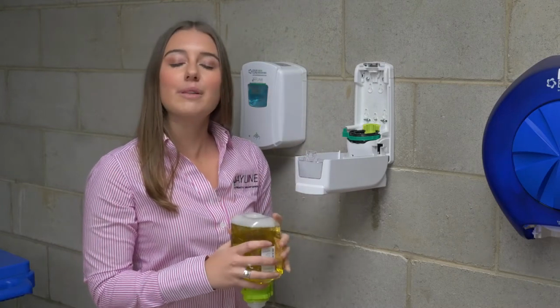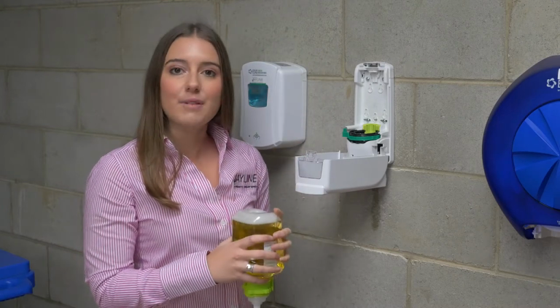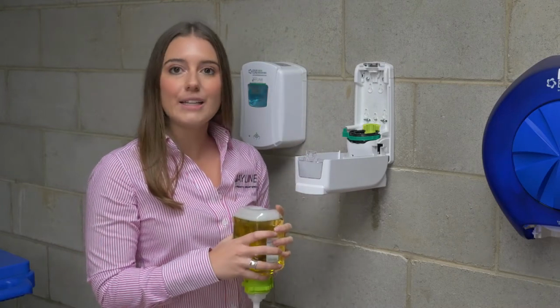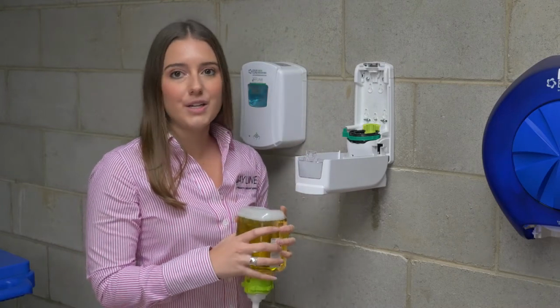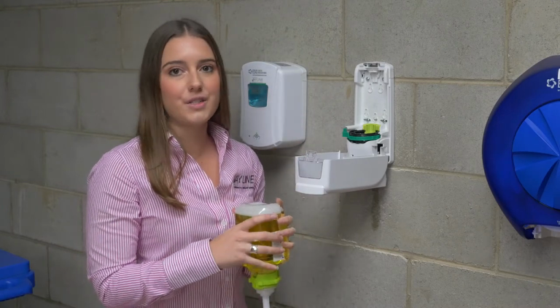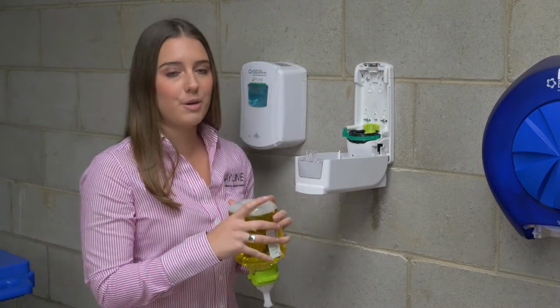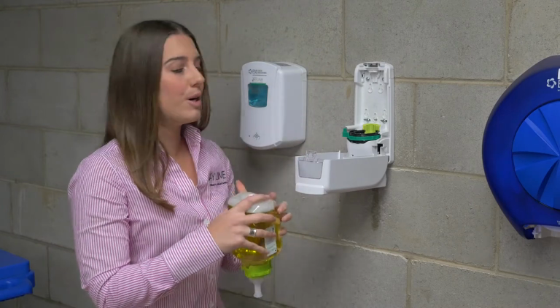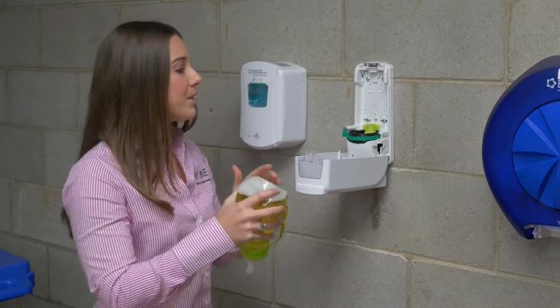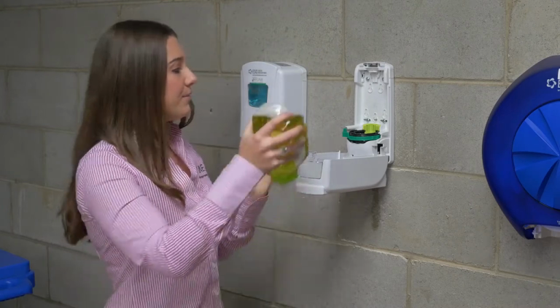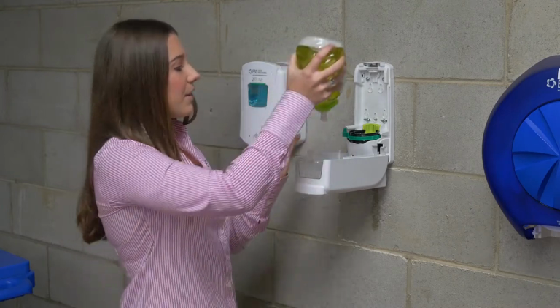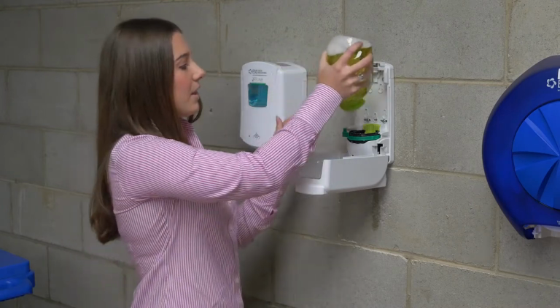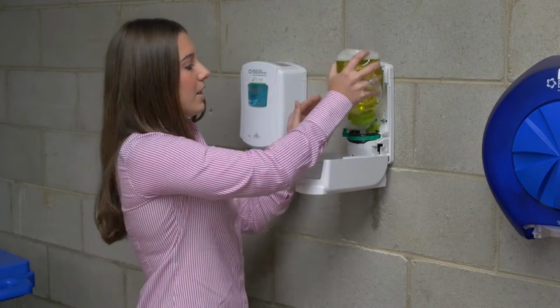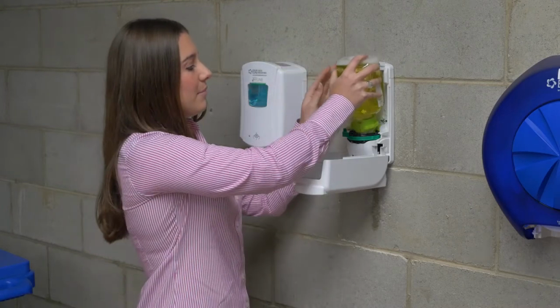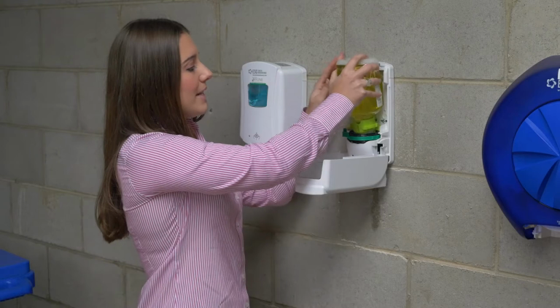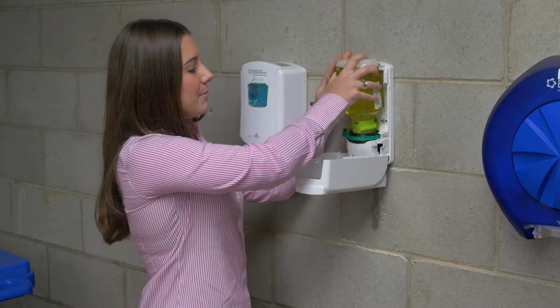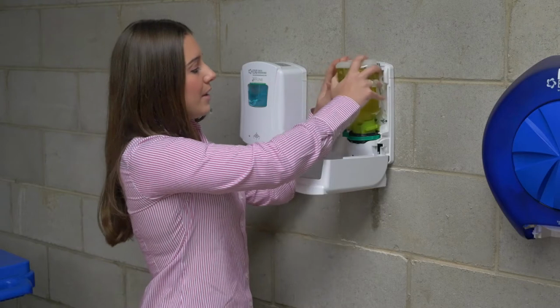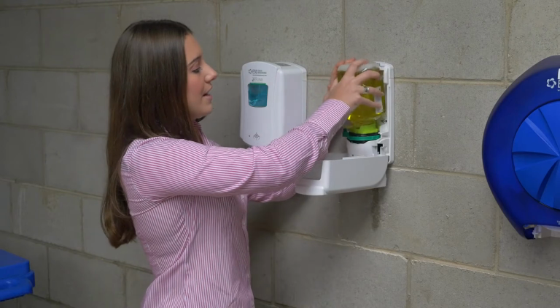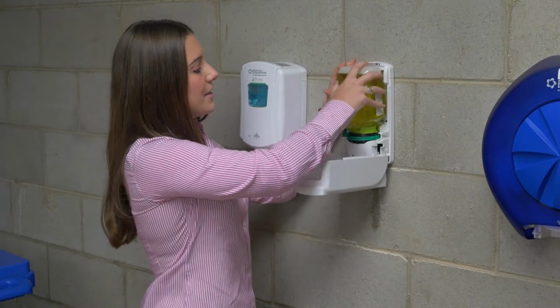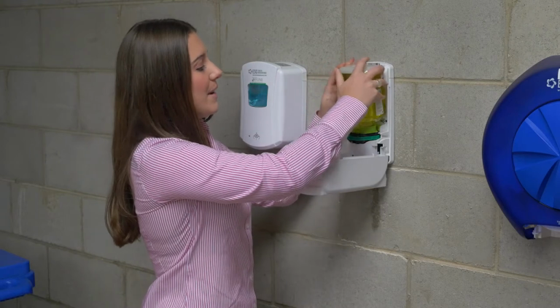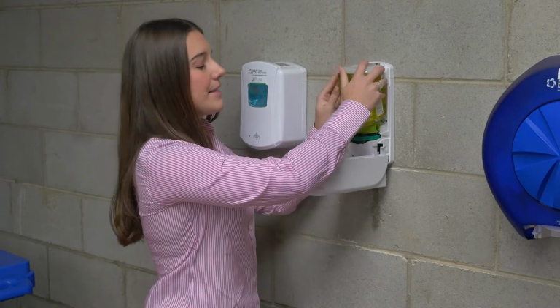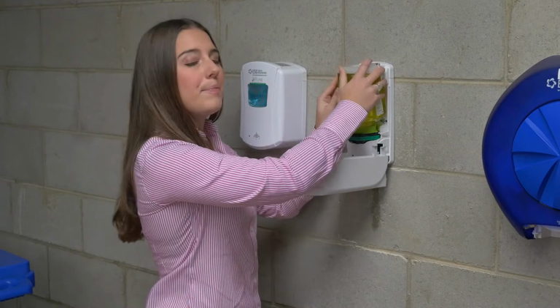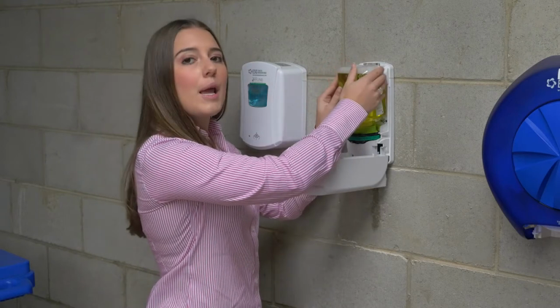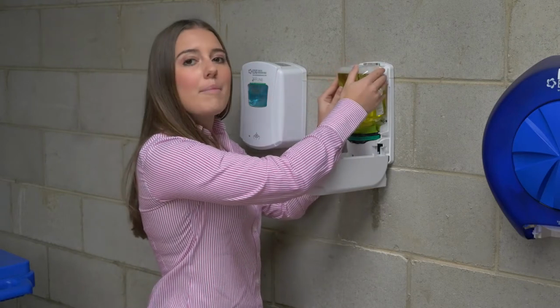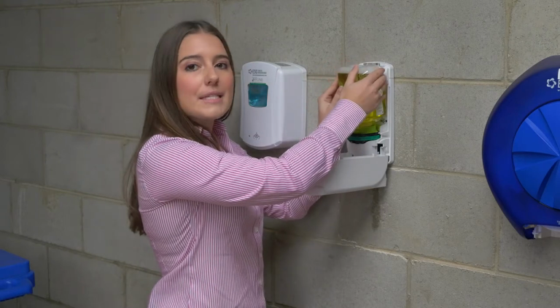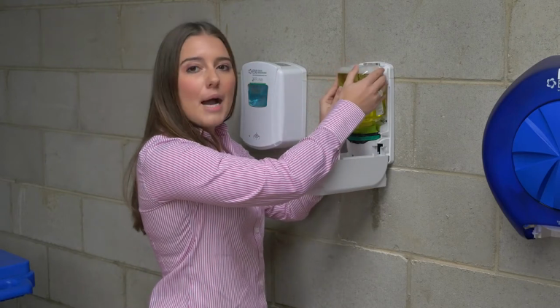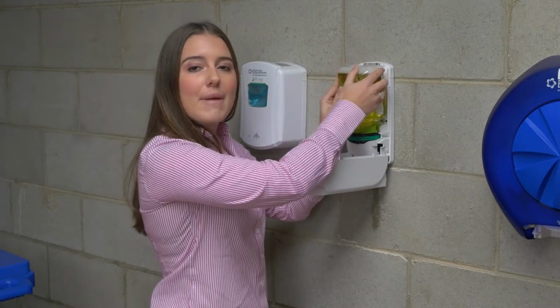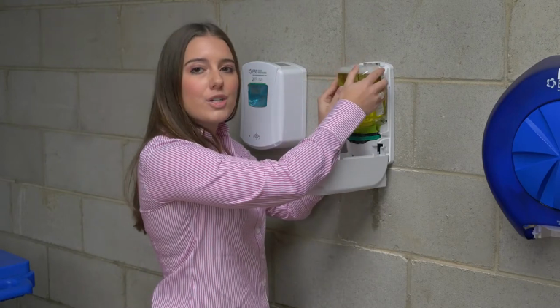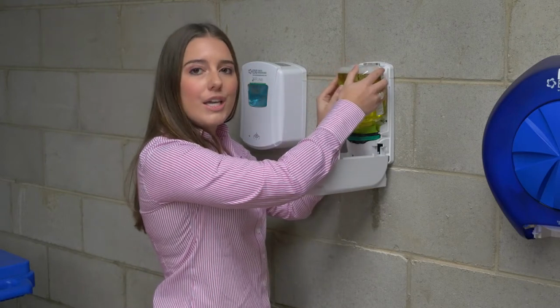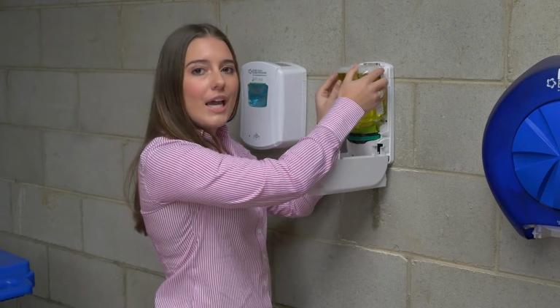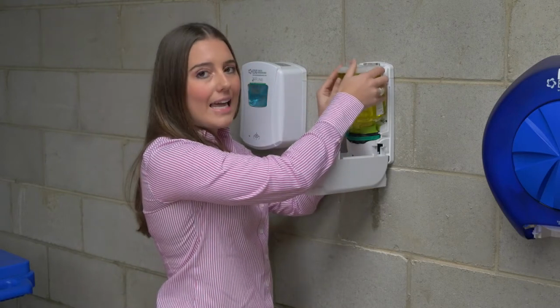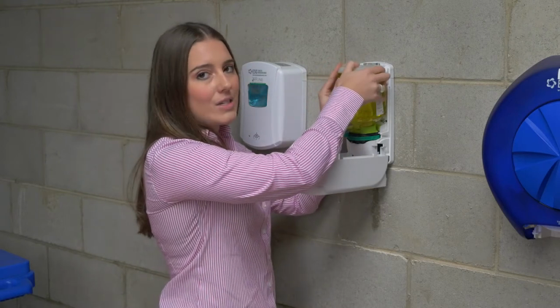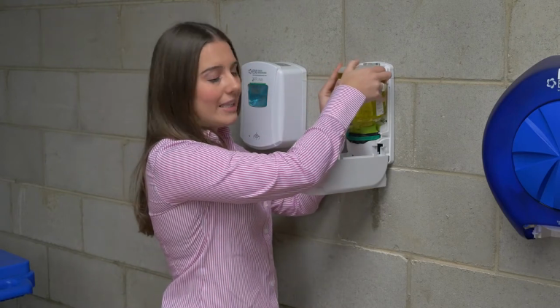Simply reload the soap pod, placing the pod into the dispenser, but this time make sure you hear a loud click.